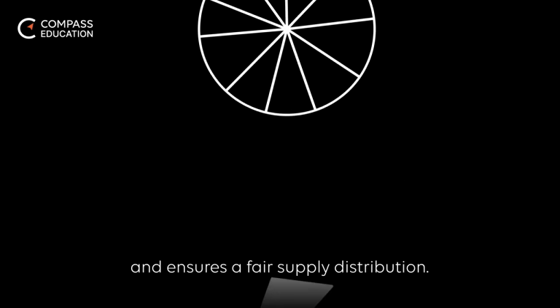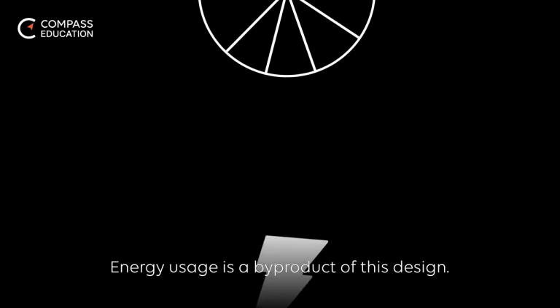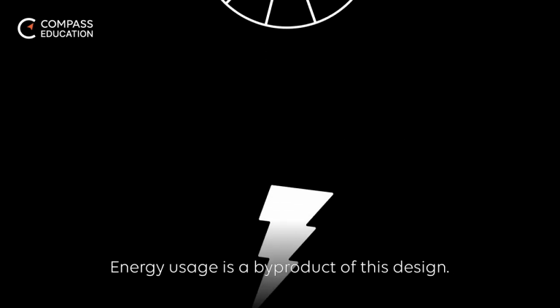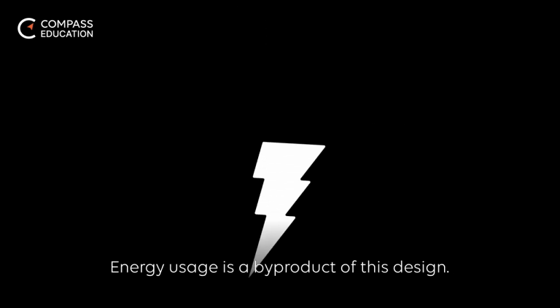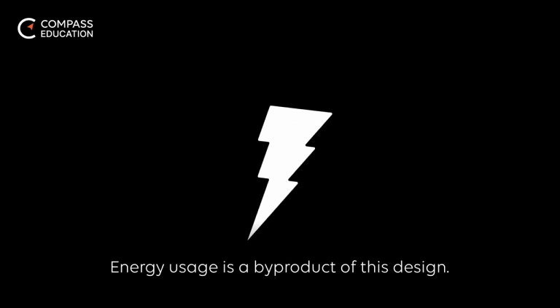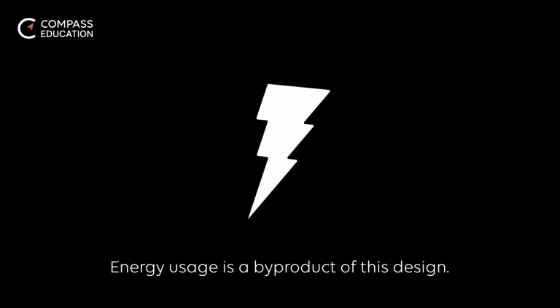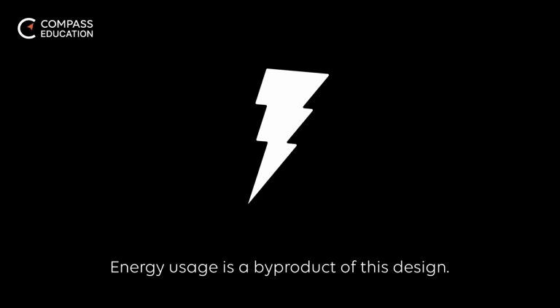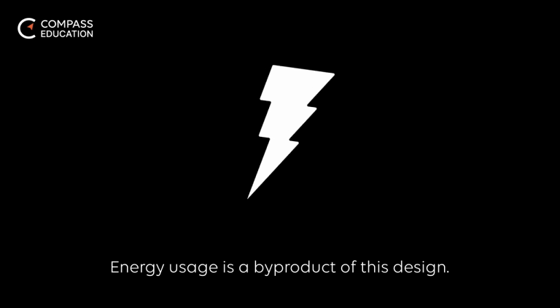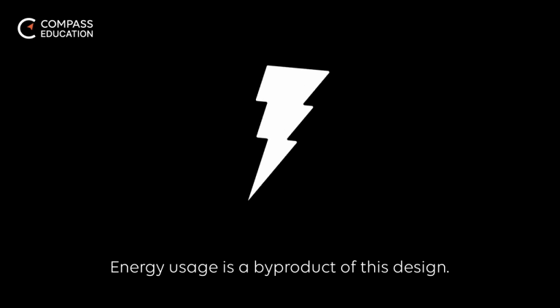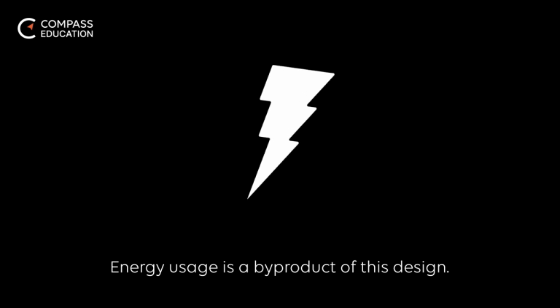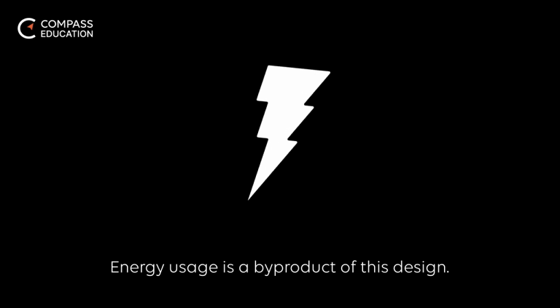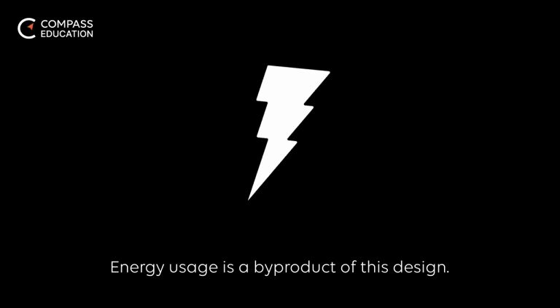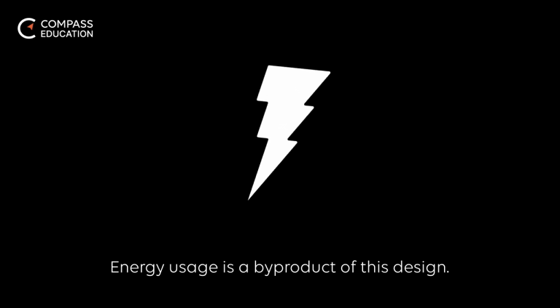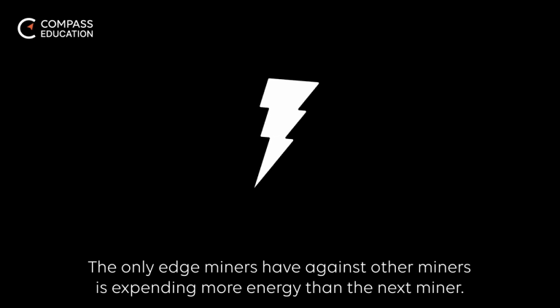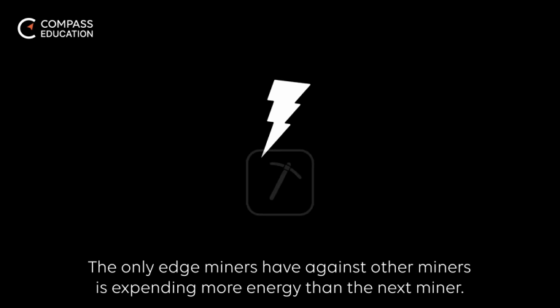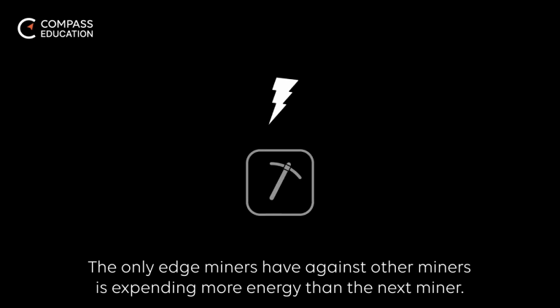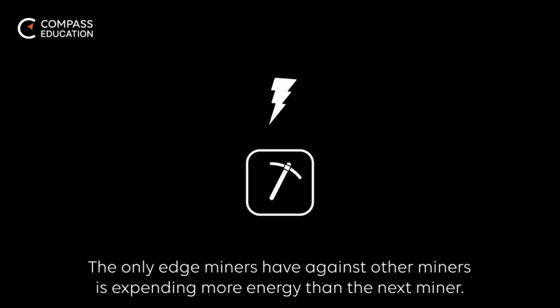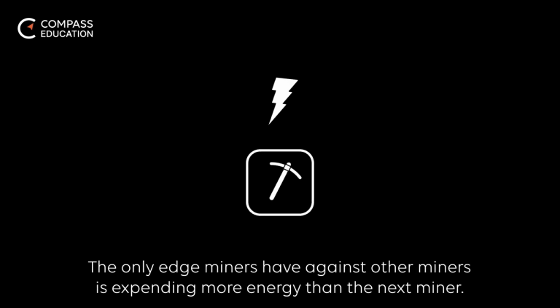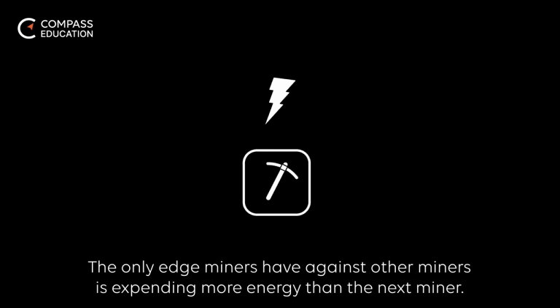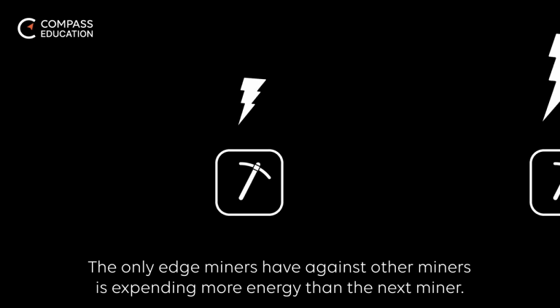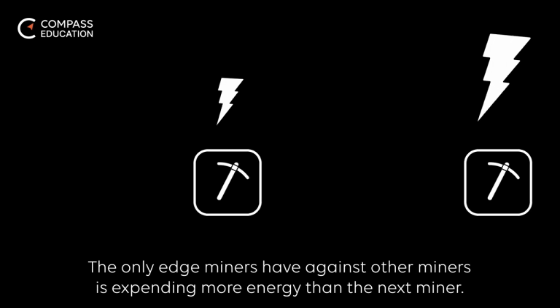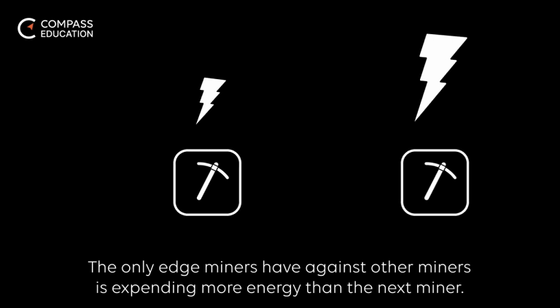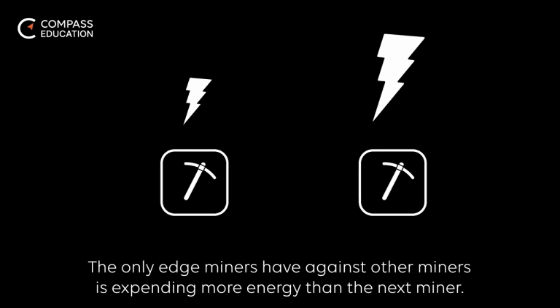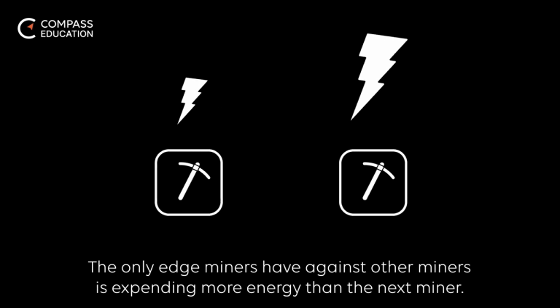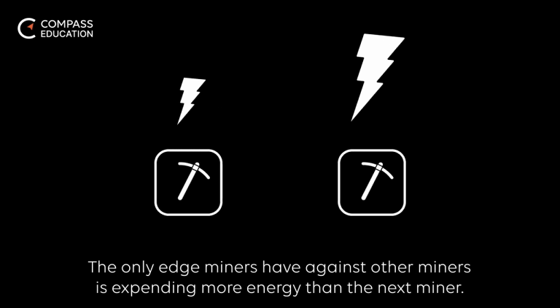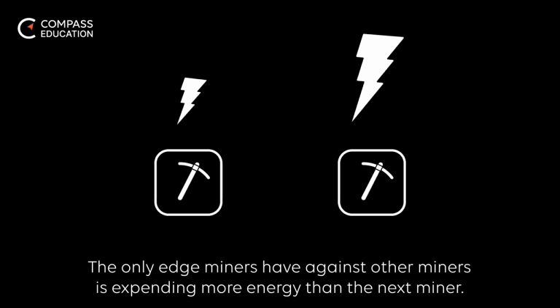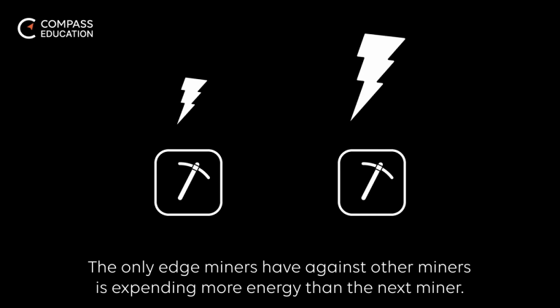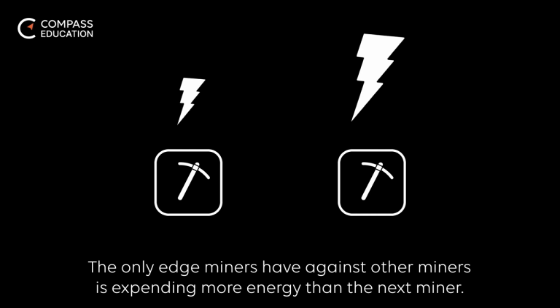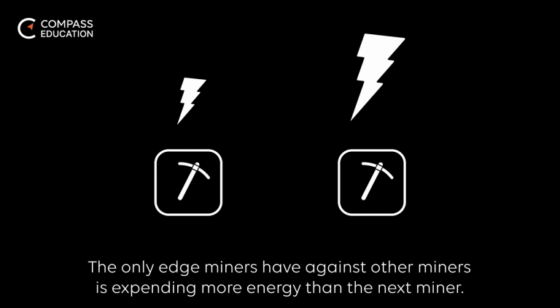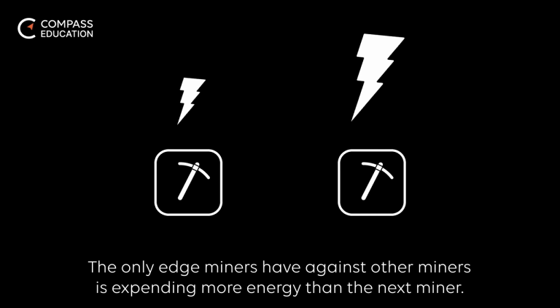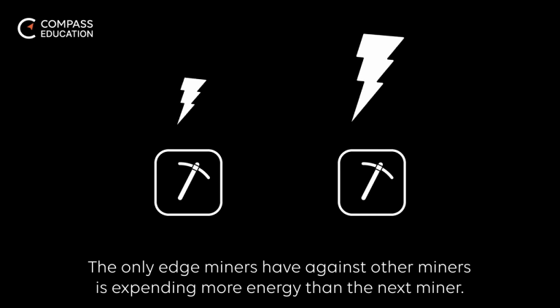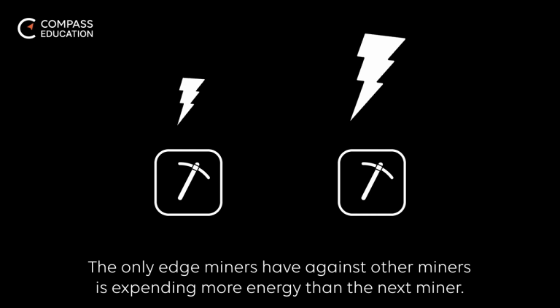Energy usage is a byproduct of this design. The only edge miners have against other miners is expending more energy than the next miner.